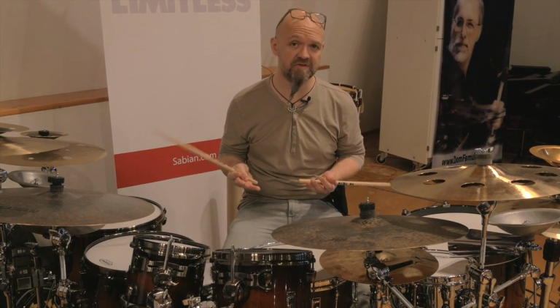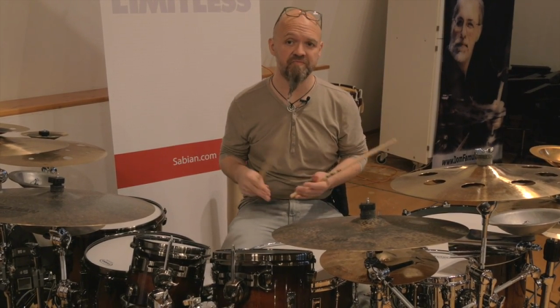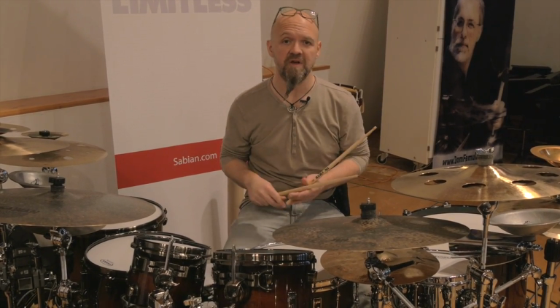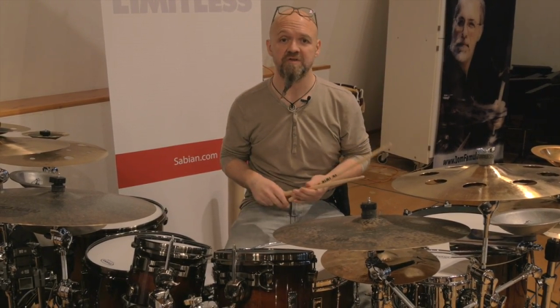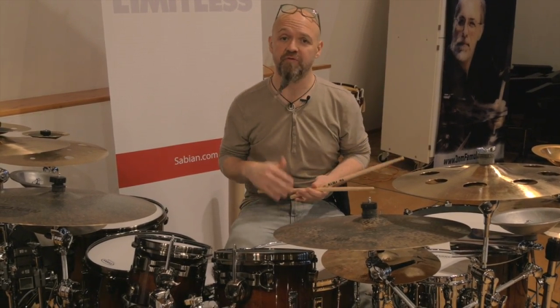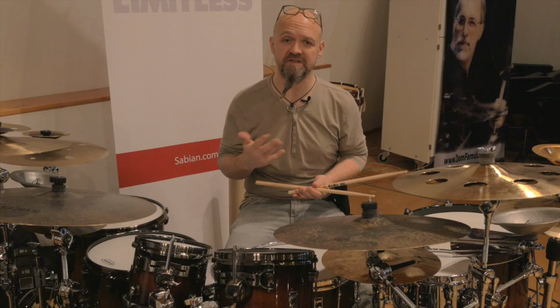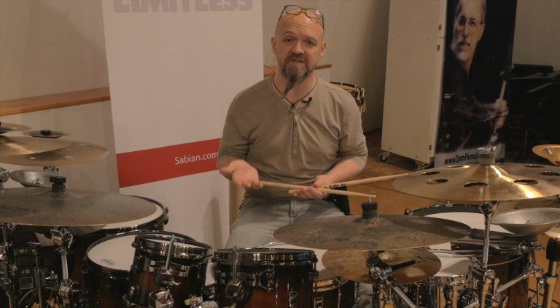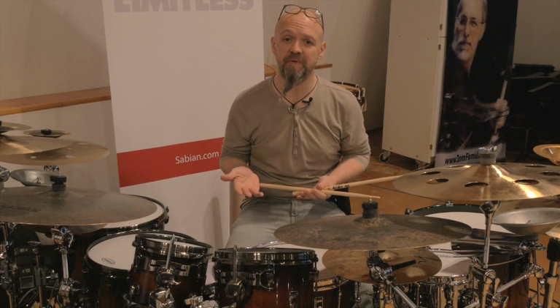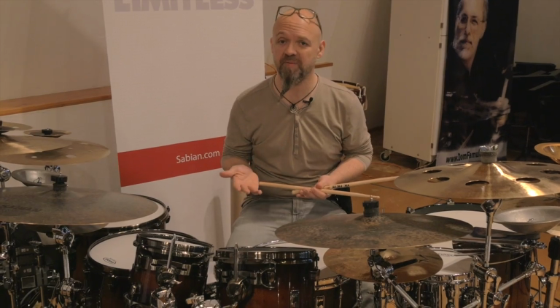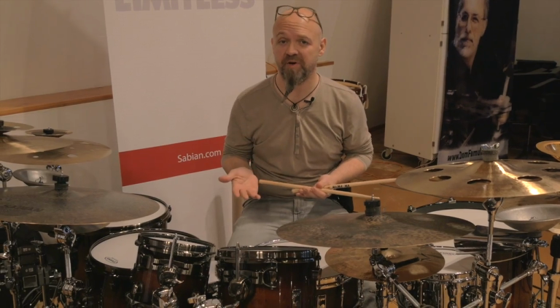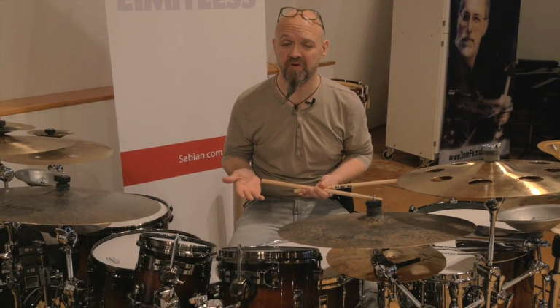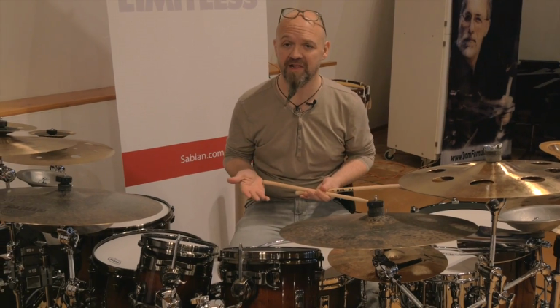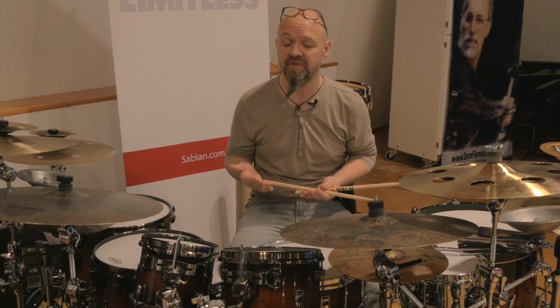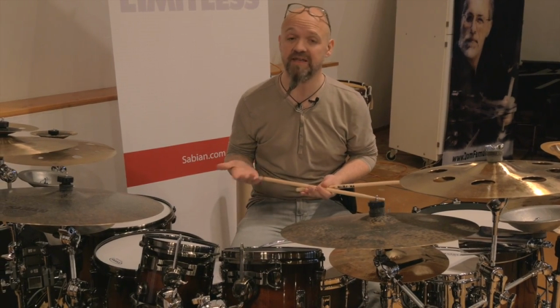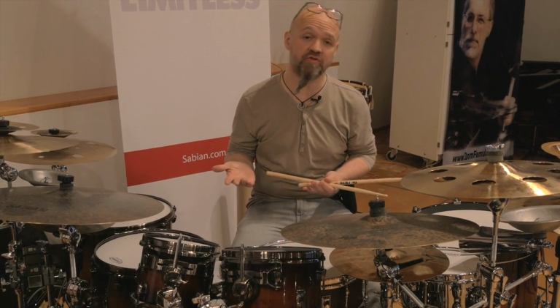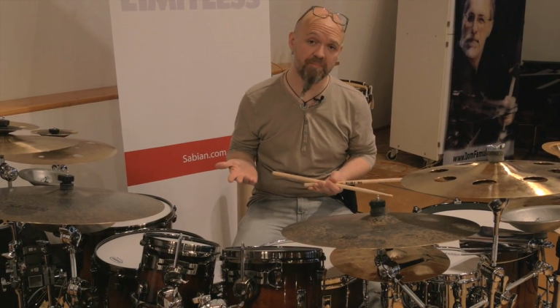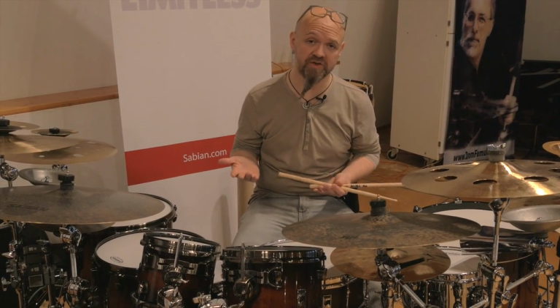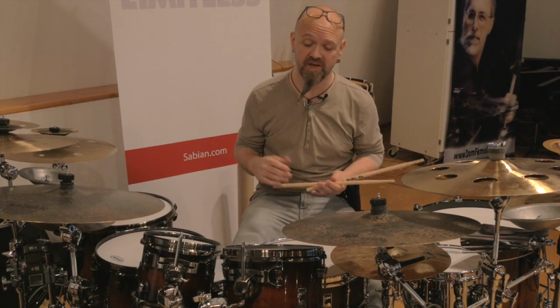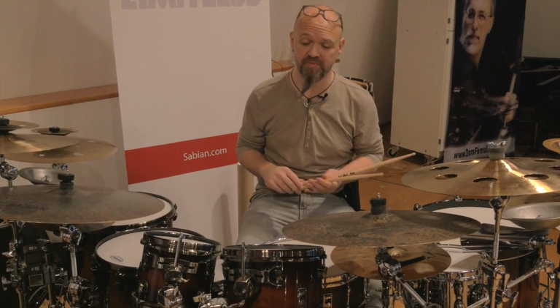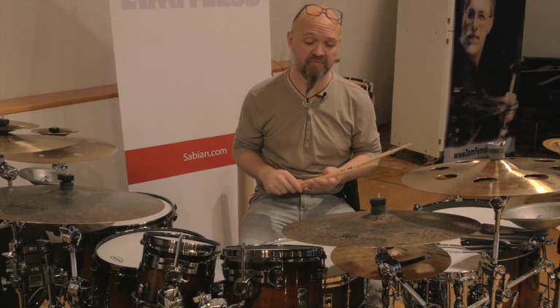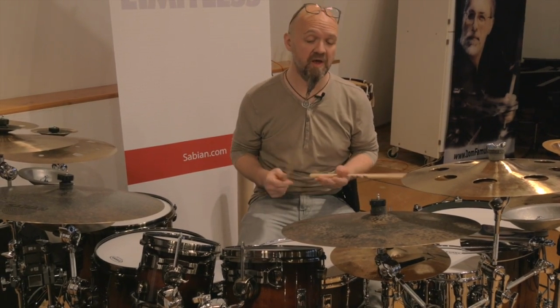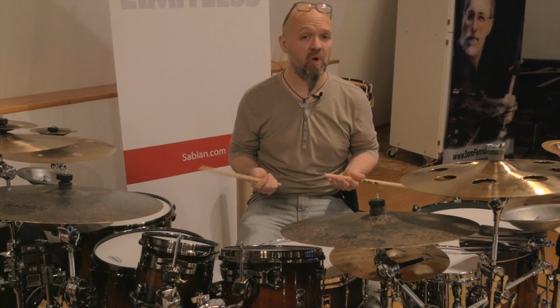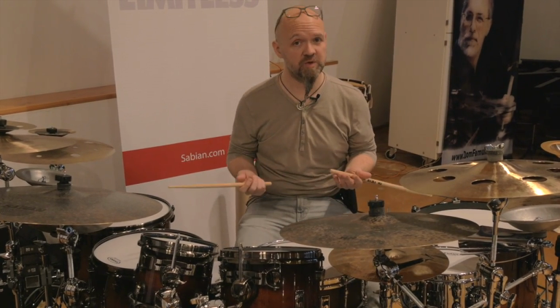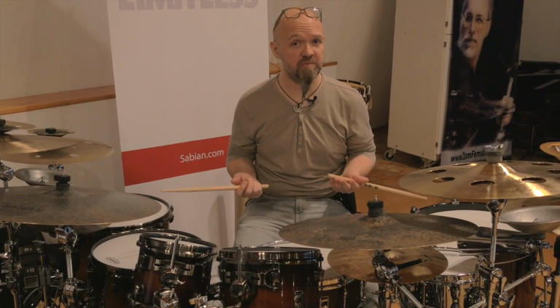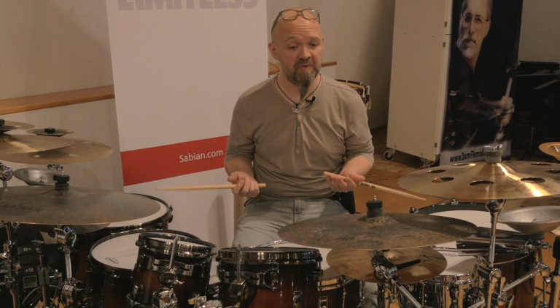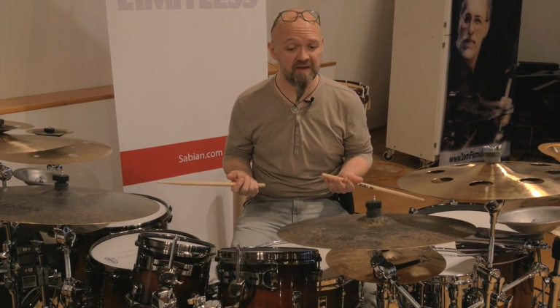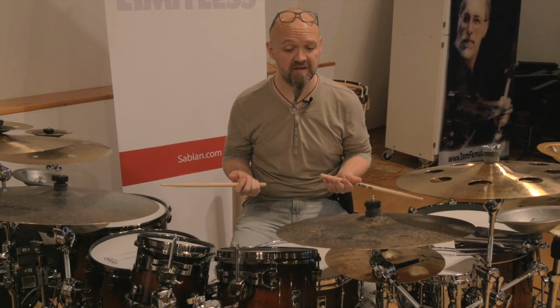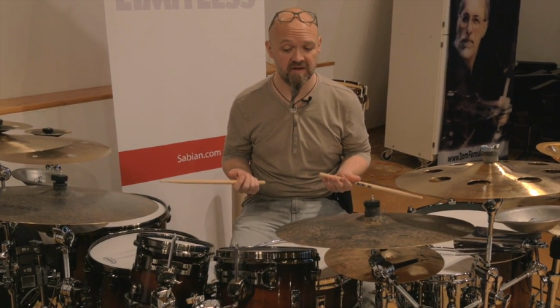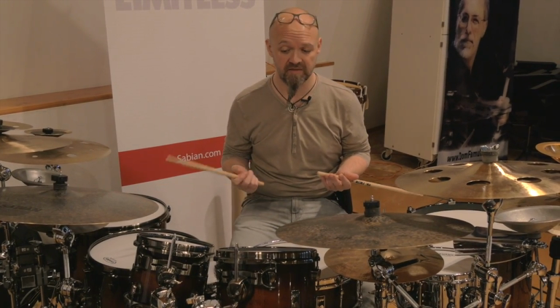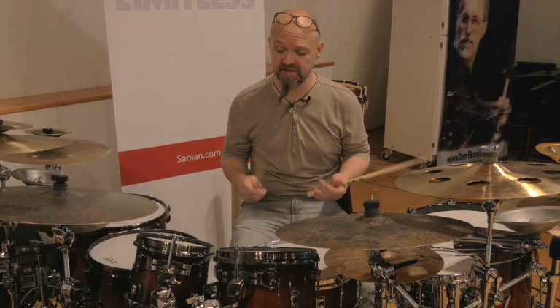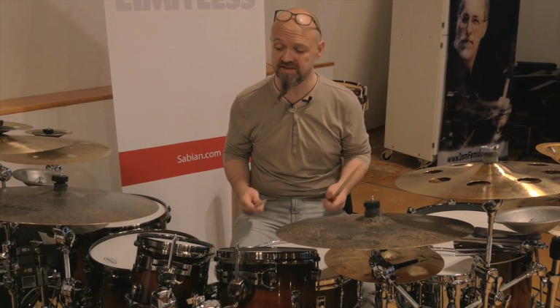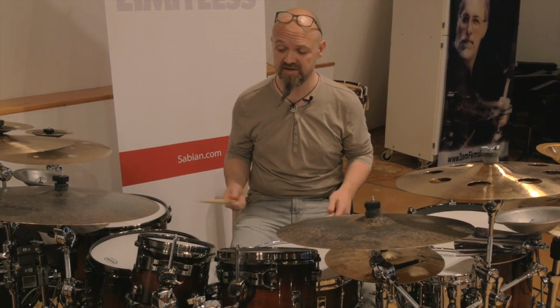You can also choose different rhythms — for instance, a paradiddle in triplet shape.